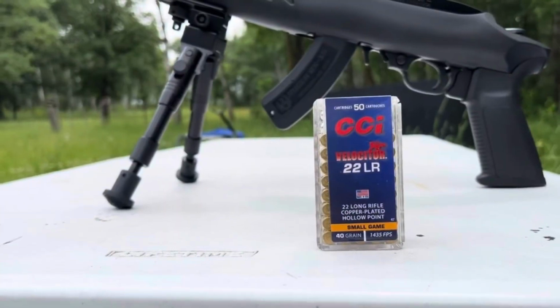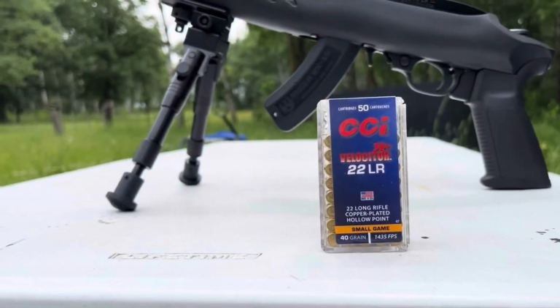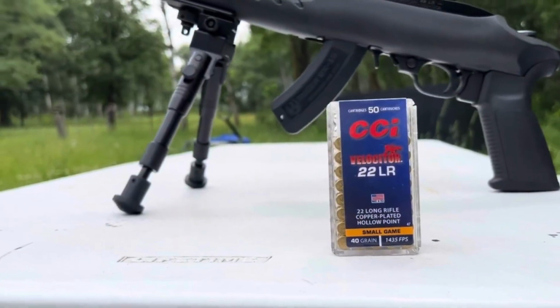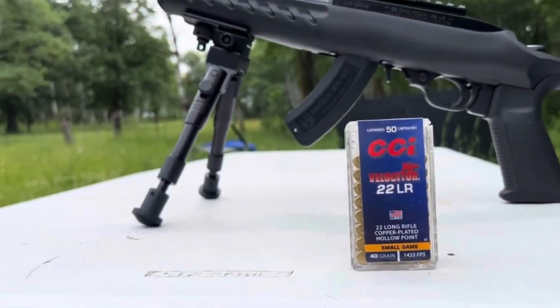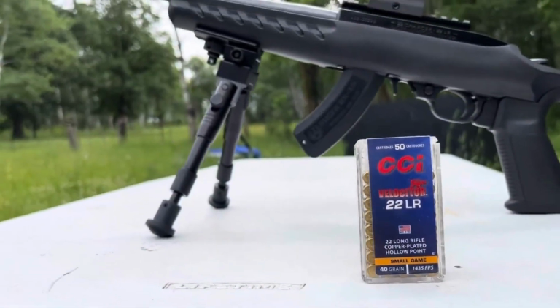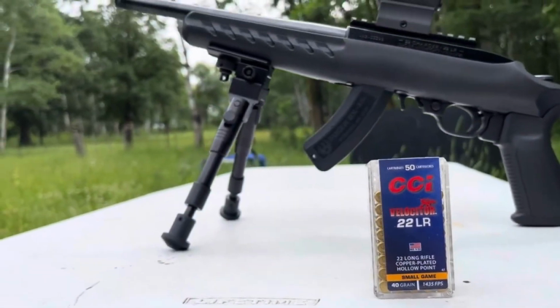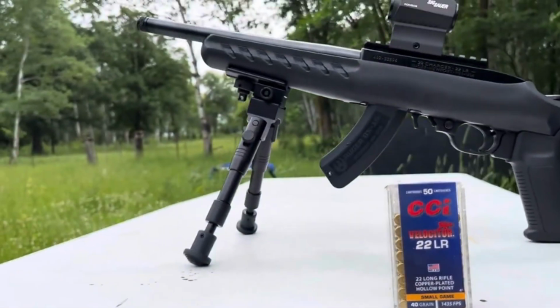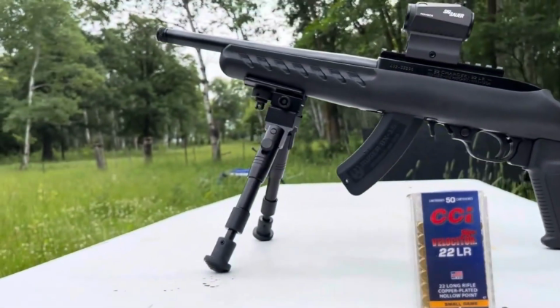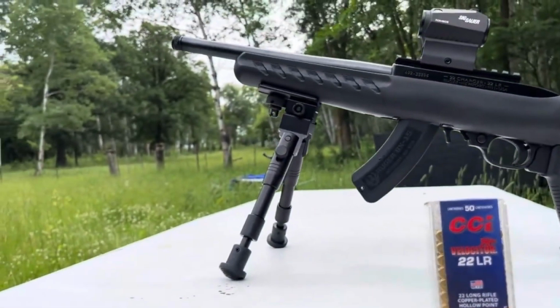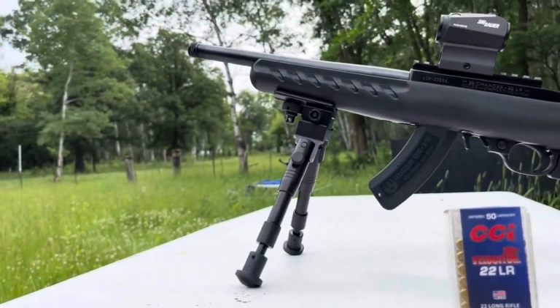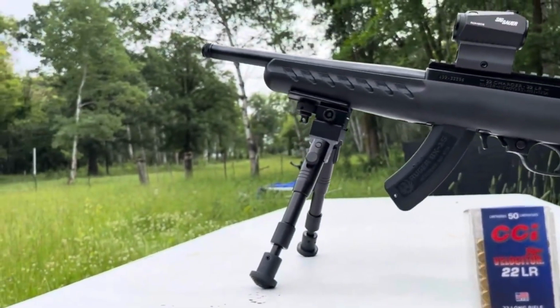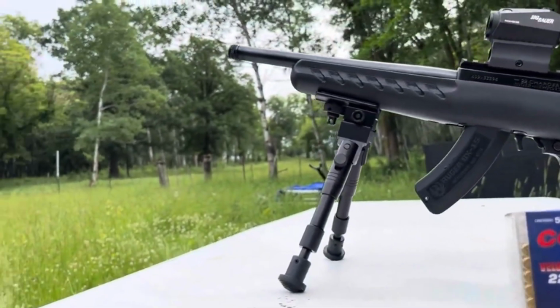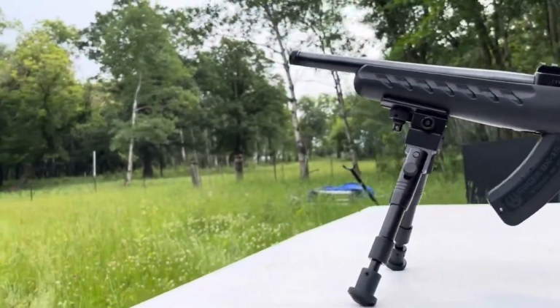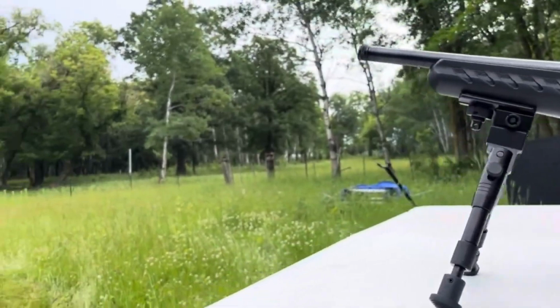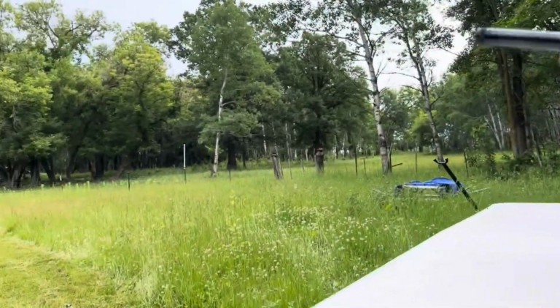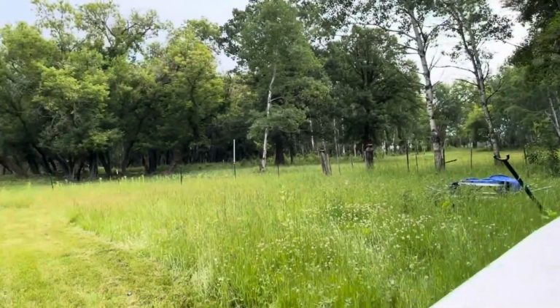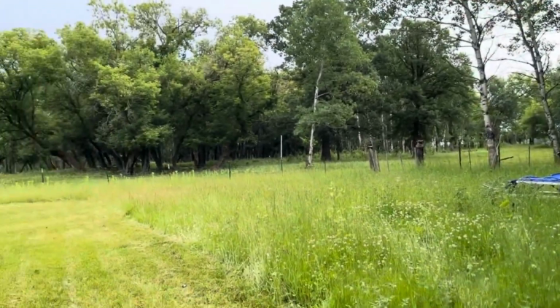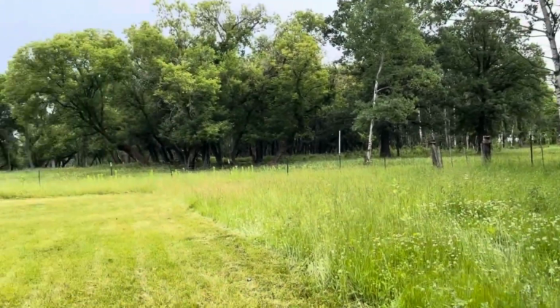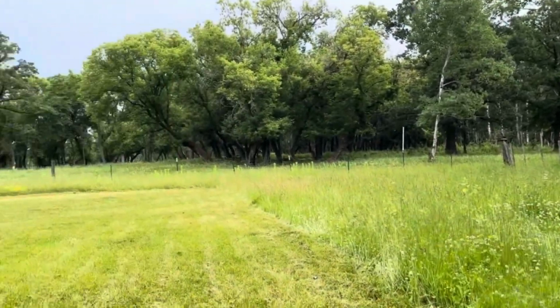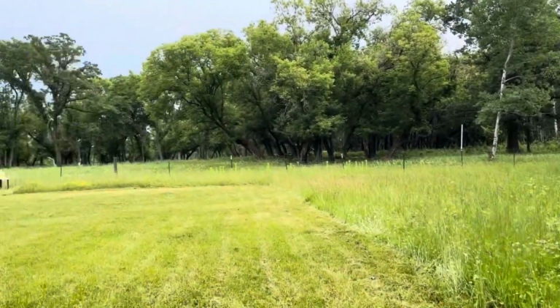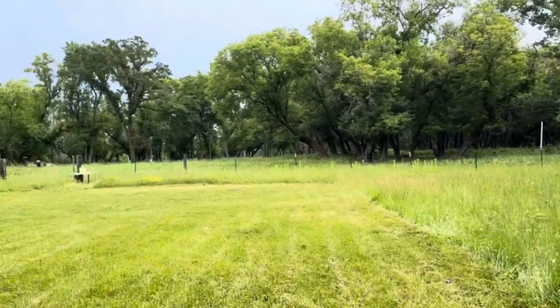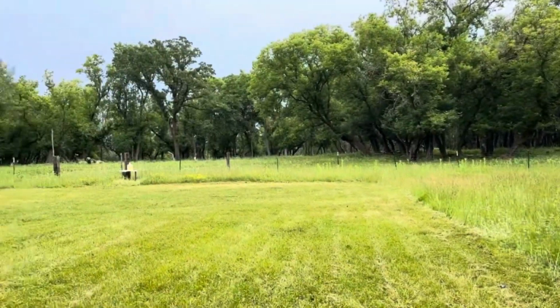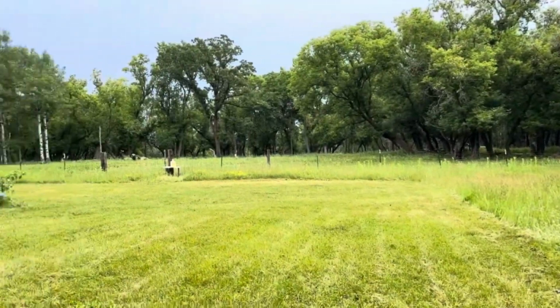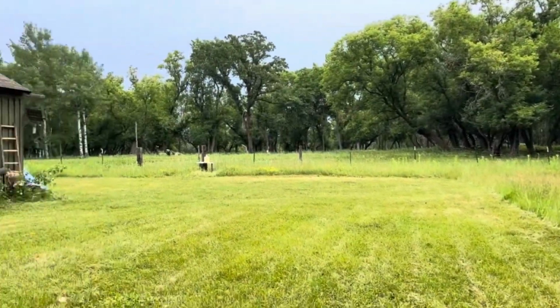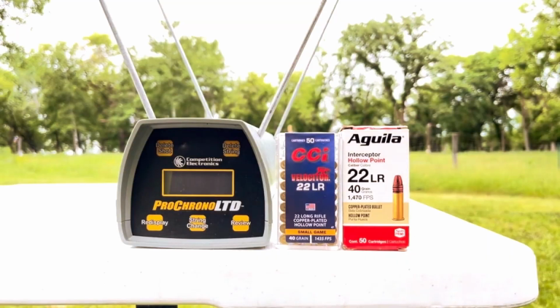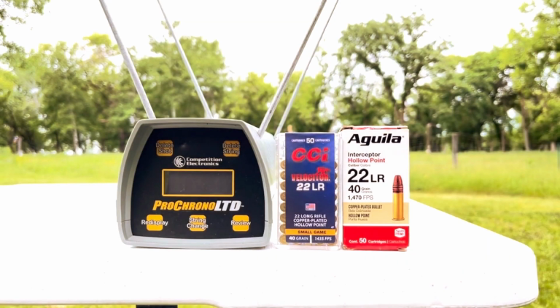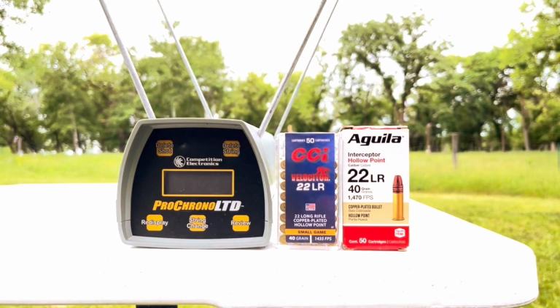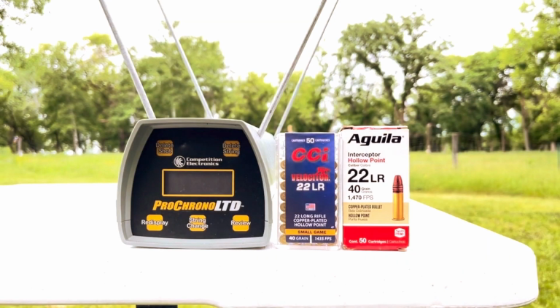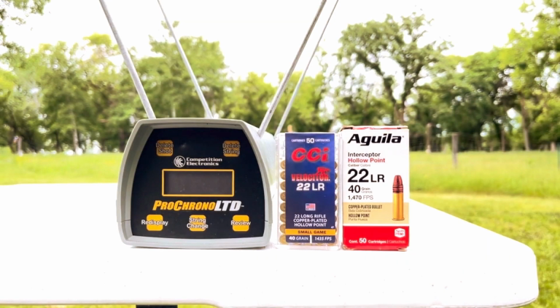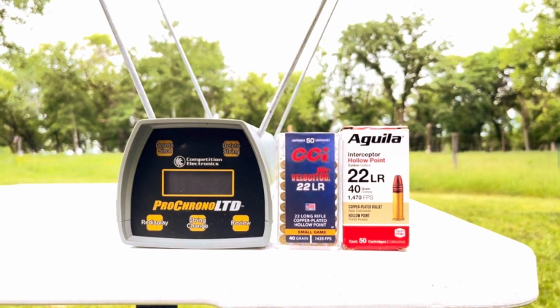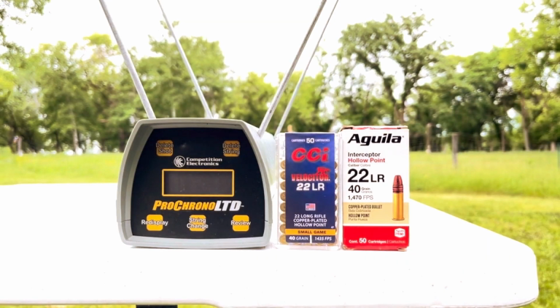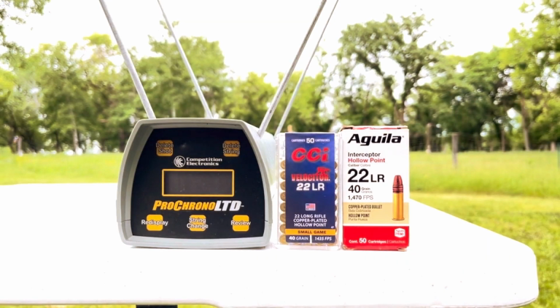But first, let's review the muzzle velocities this round develops out of a 10-inch barrel. I'm going to test the CCI Velocitor.